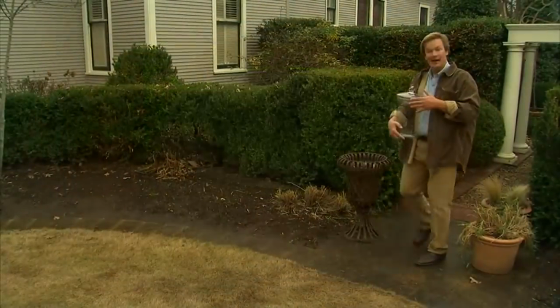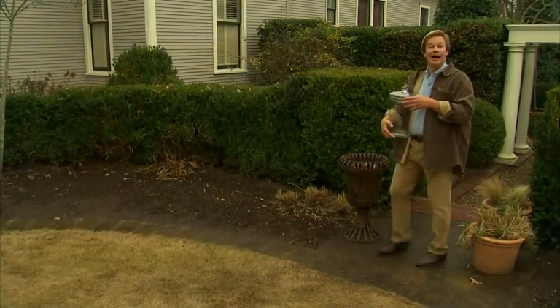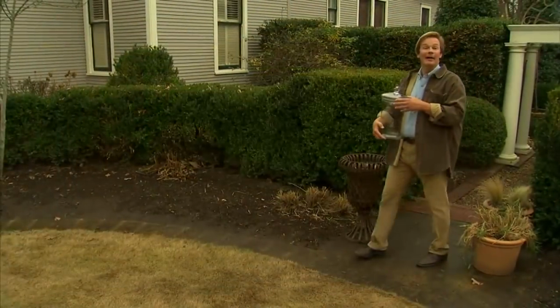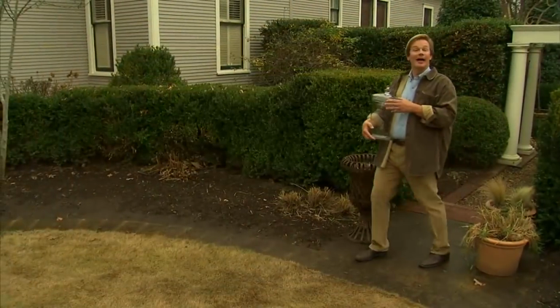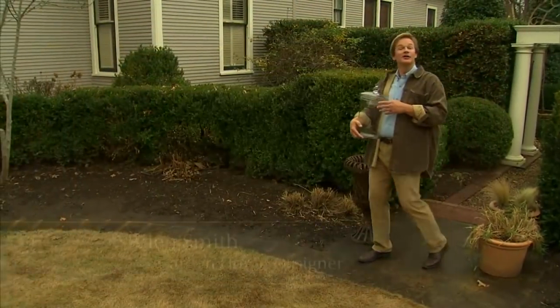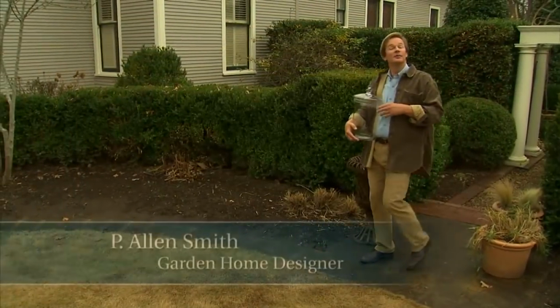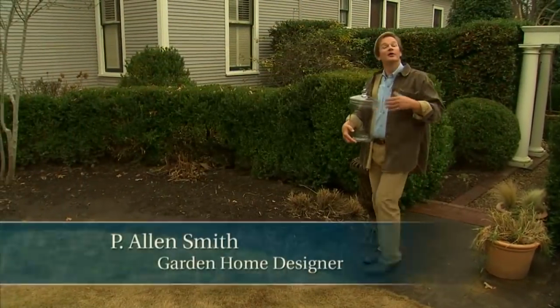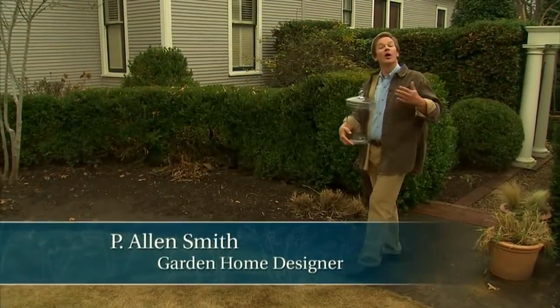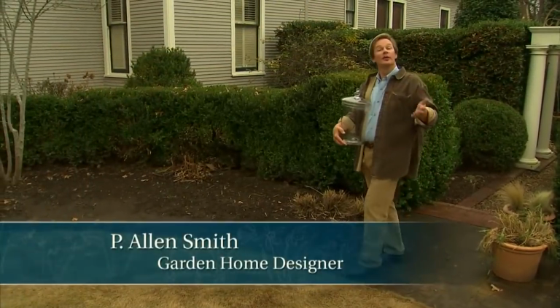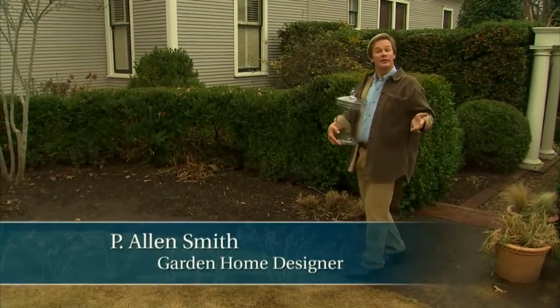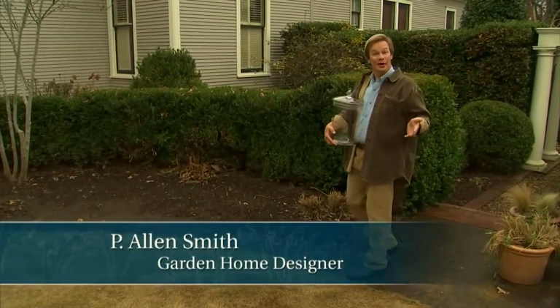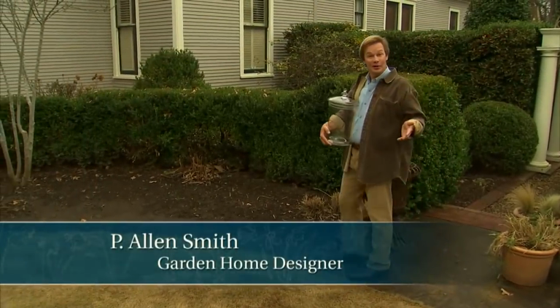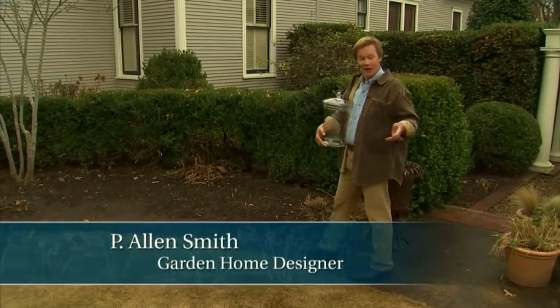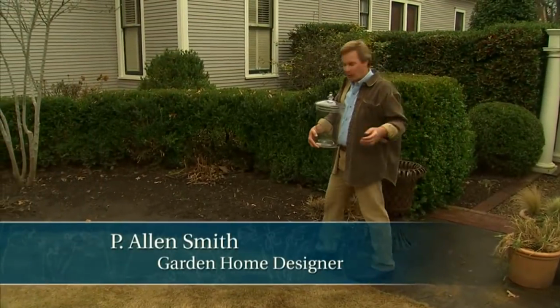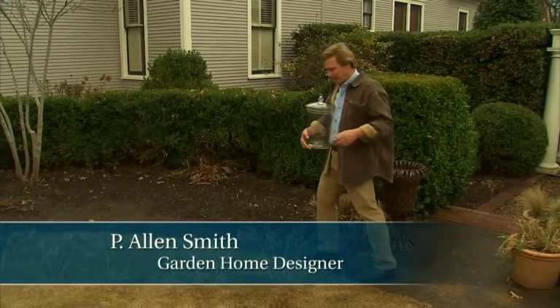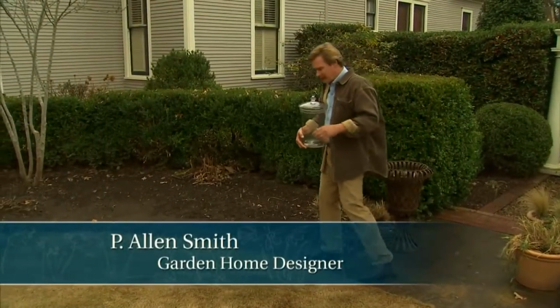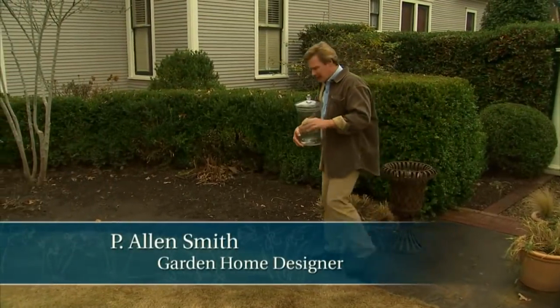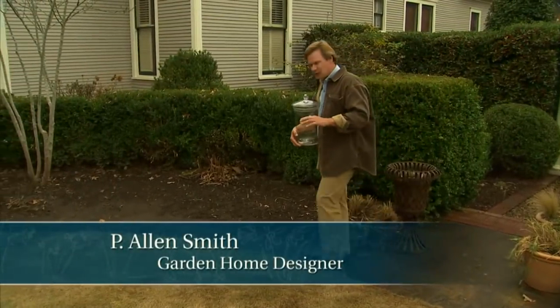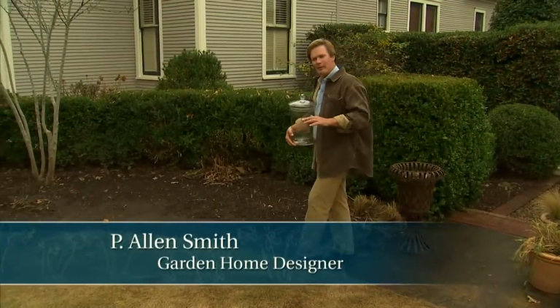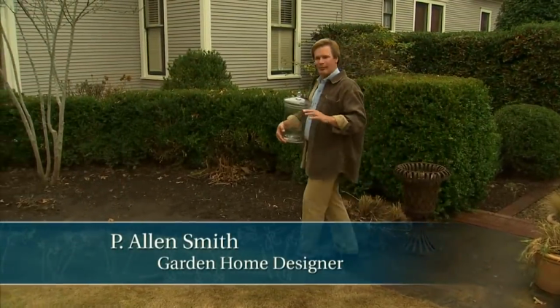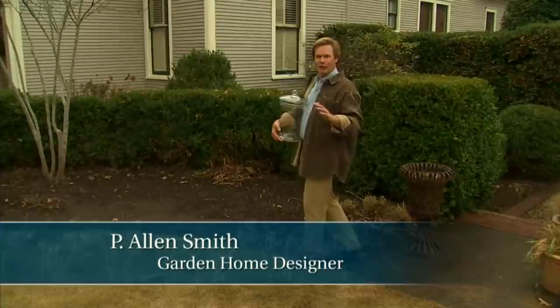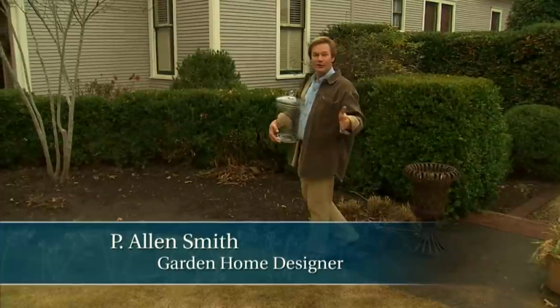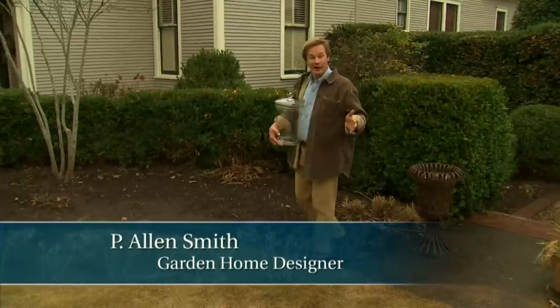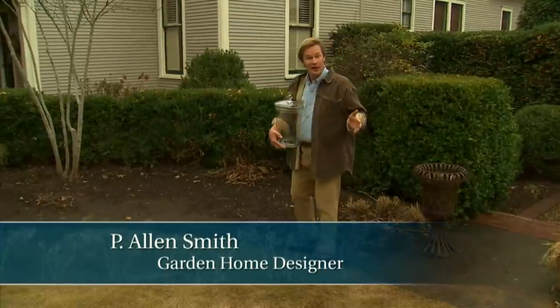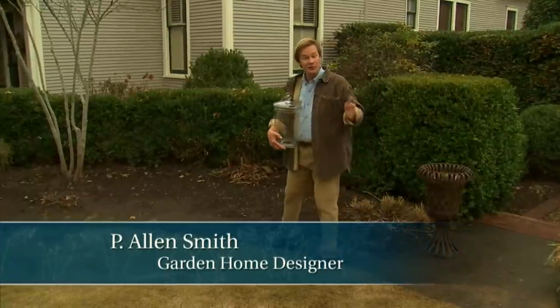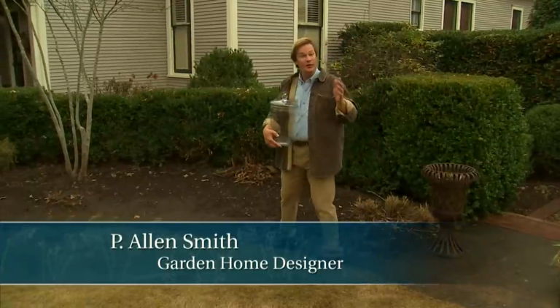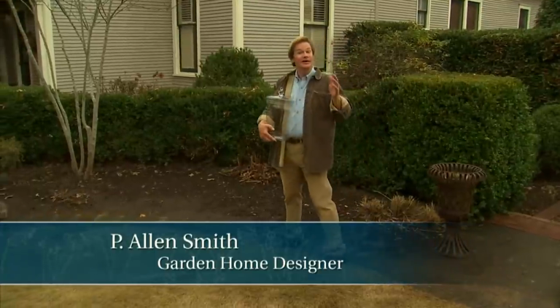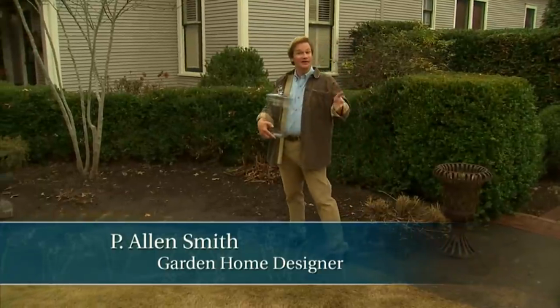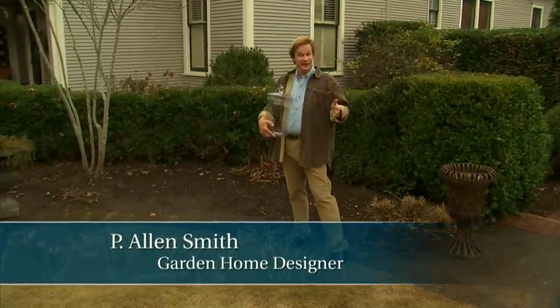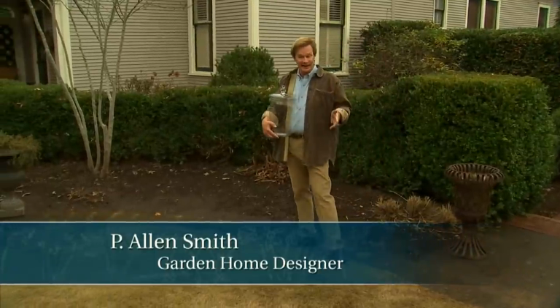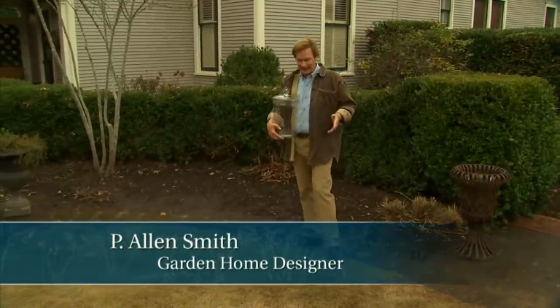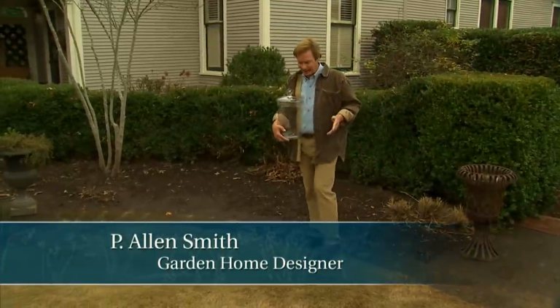Hi, I'm Alan Smith, welcome to The Garden Home, a show about blurring the lines between inside and out.